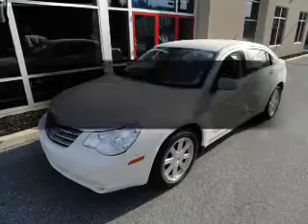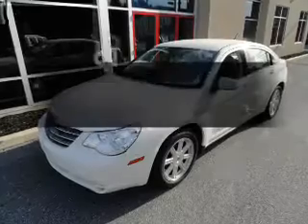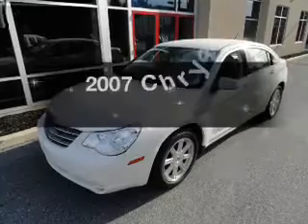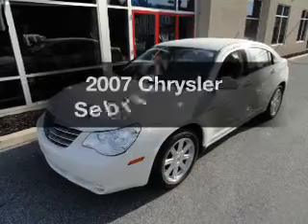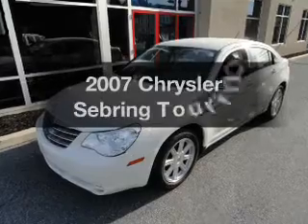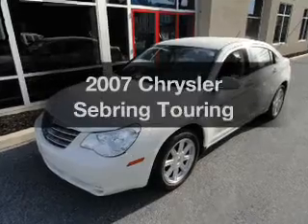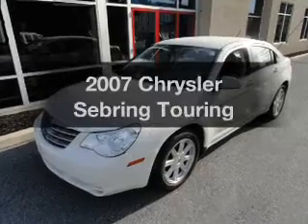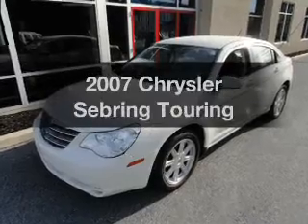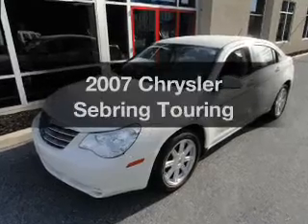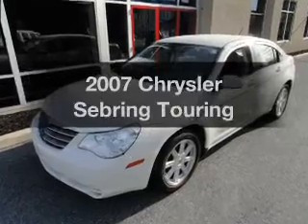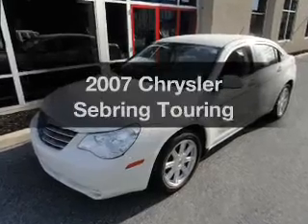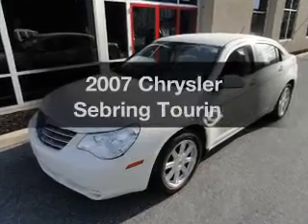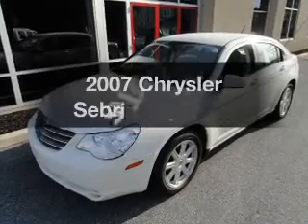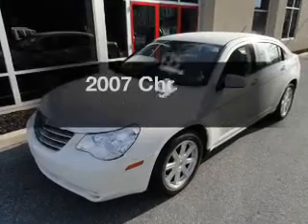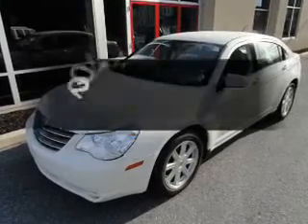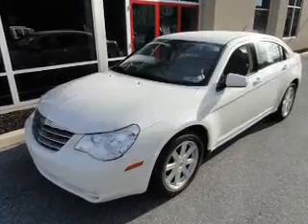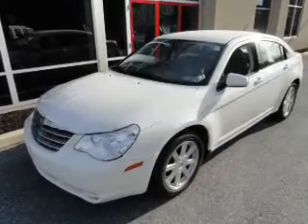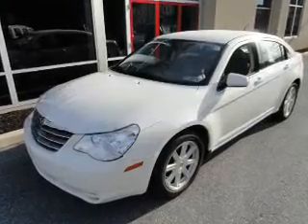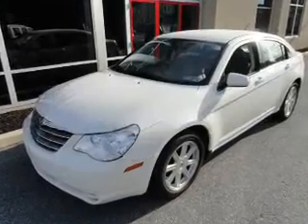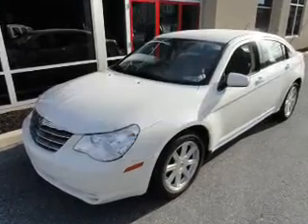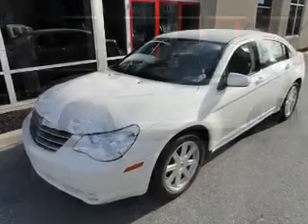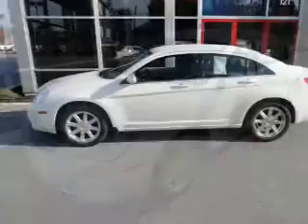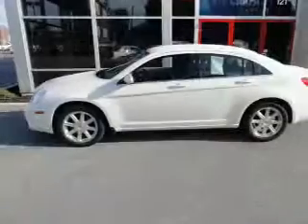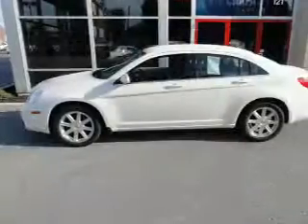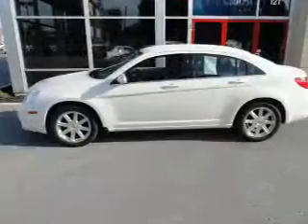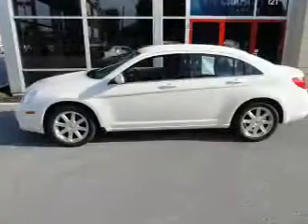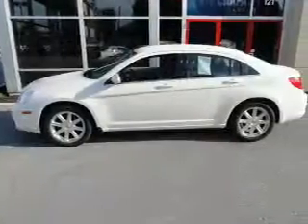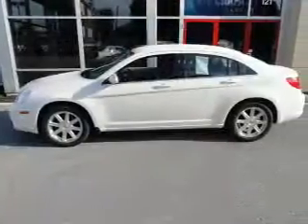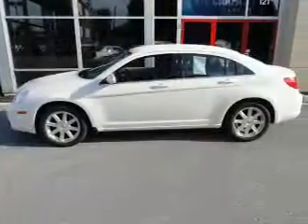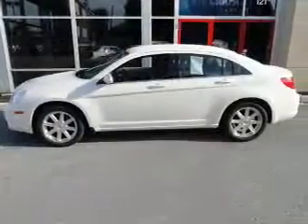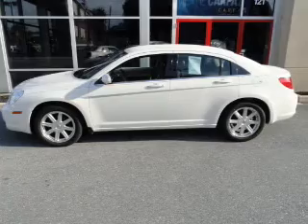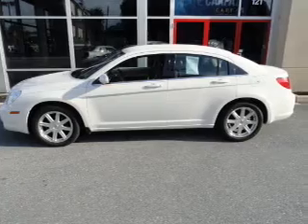Get noticed in this 2007 Chrysler Sebring. If you're looking for a first-rate auto, this one could be yours today.